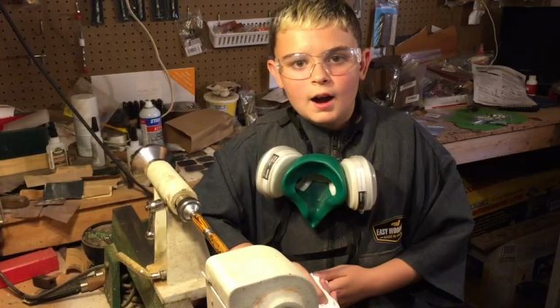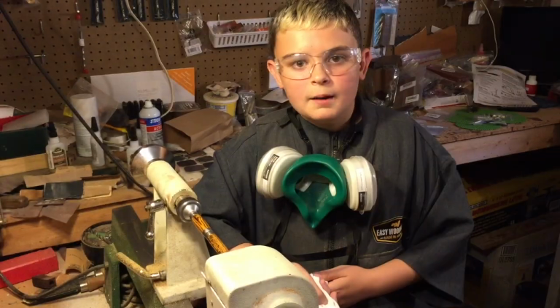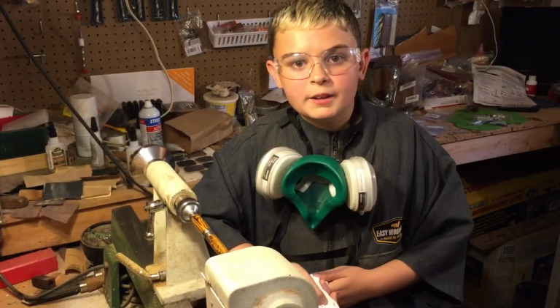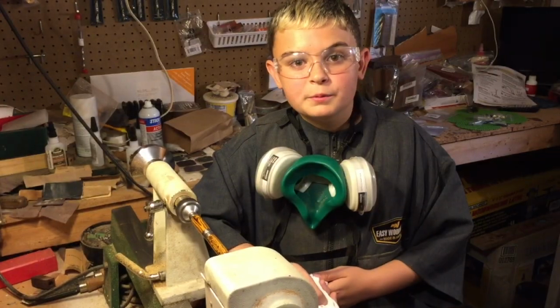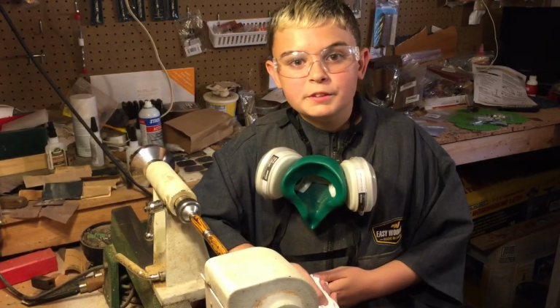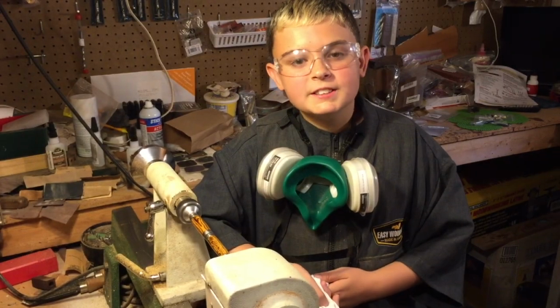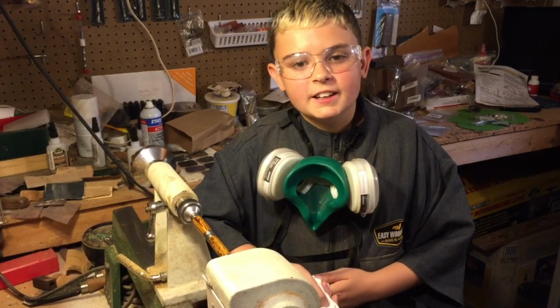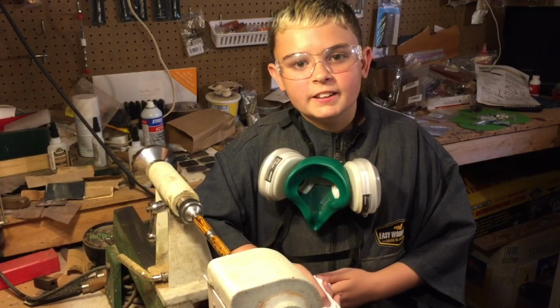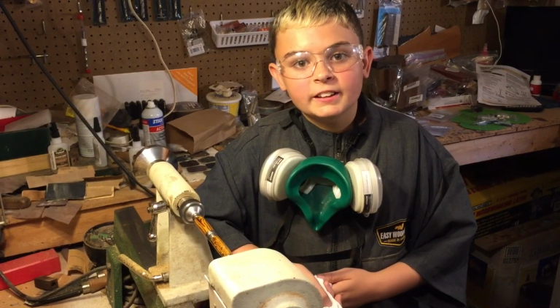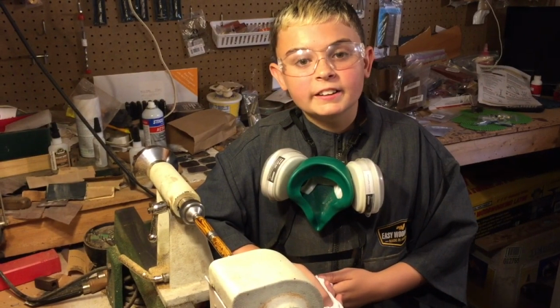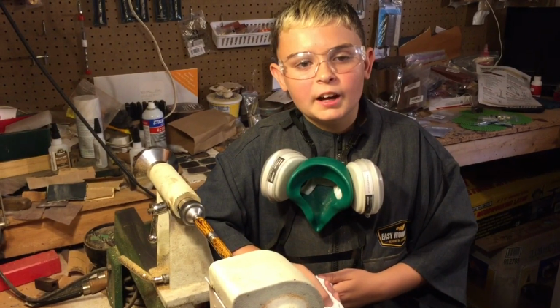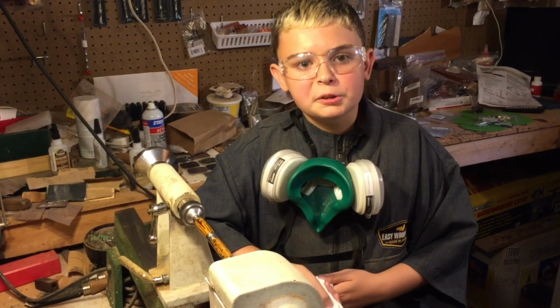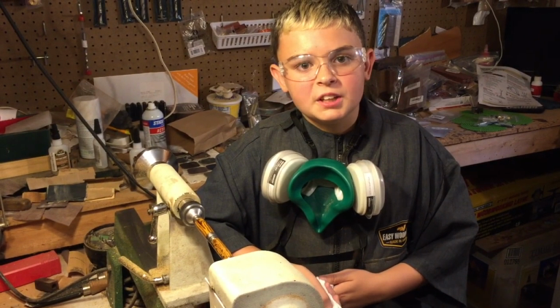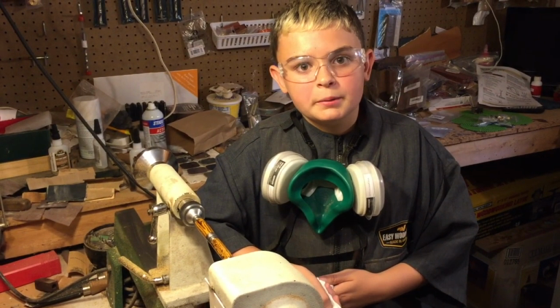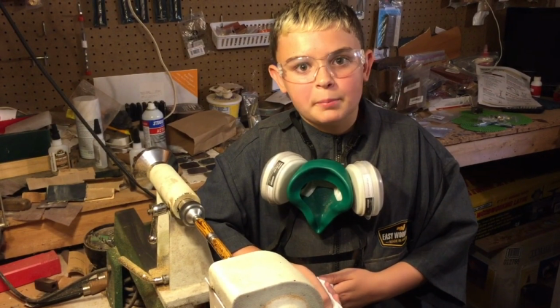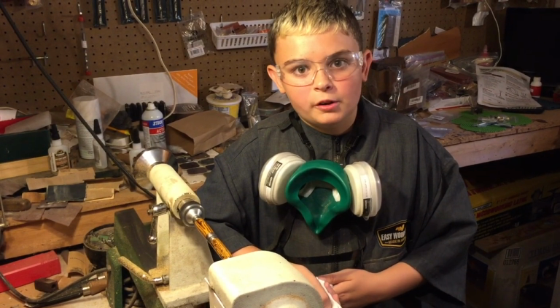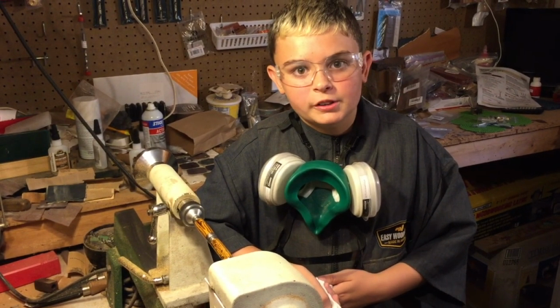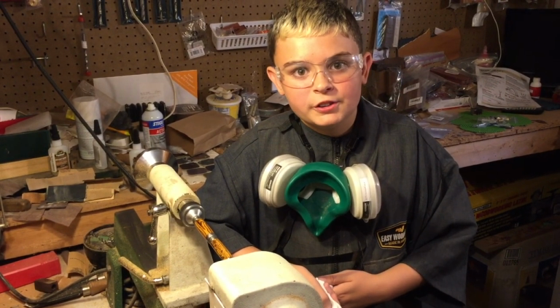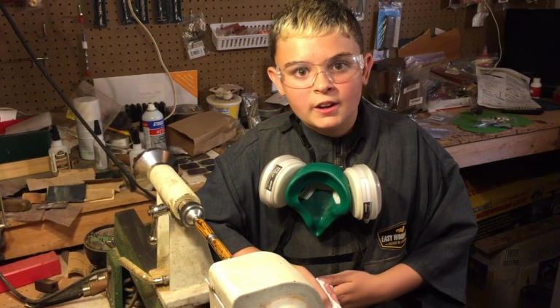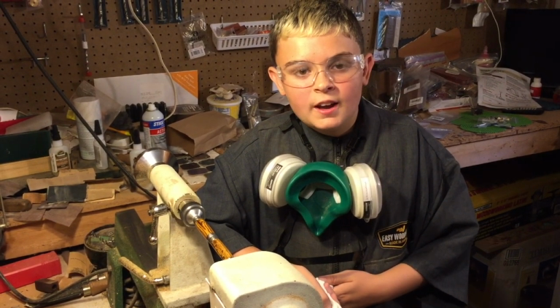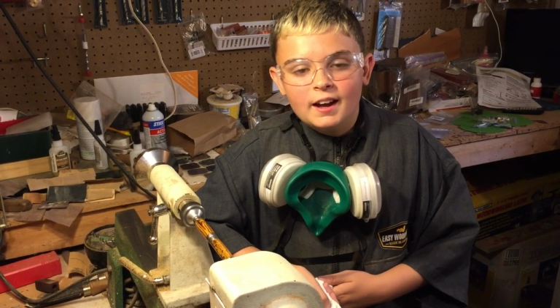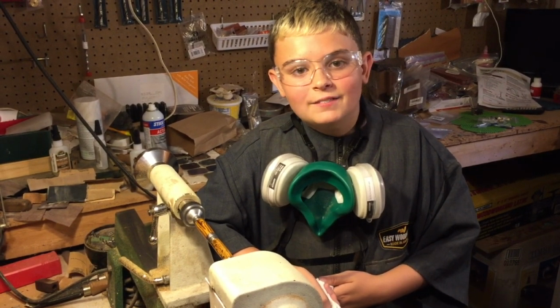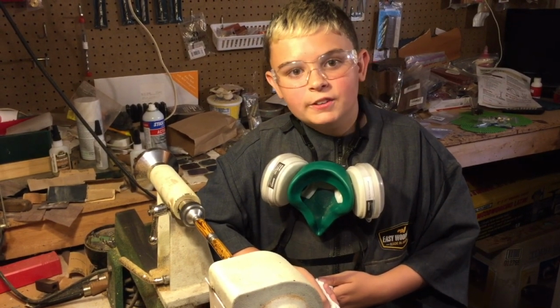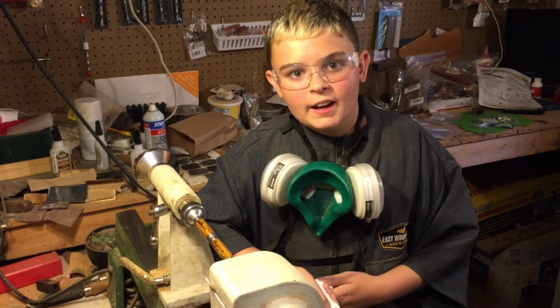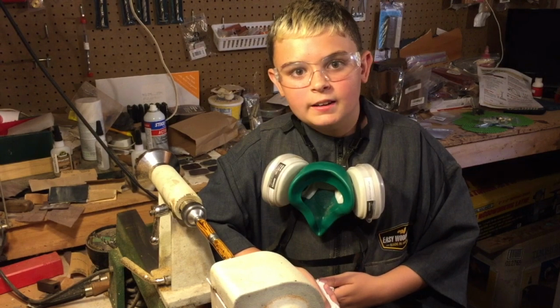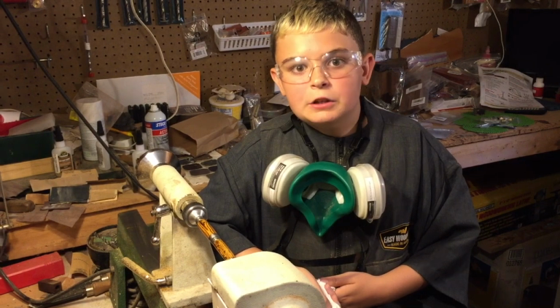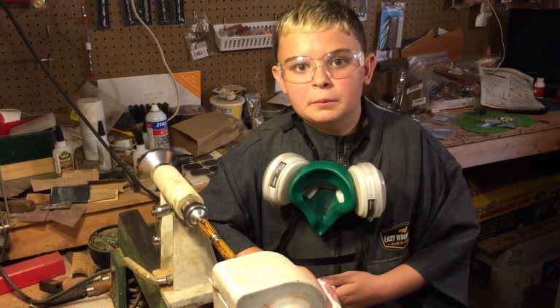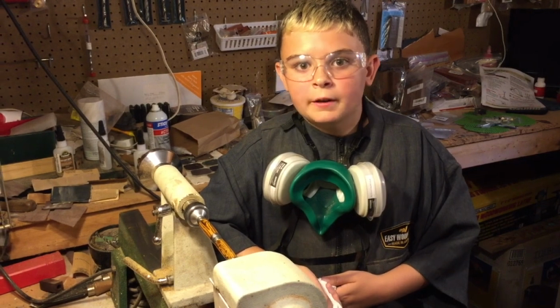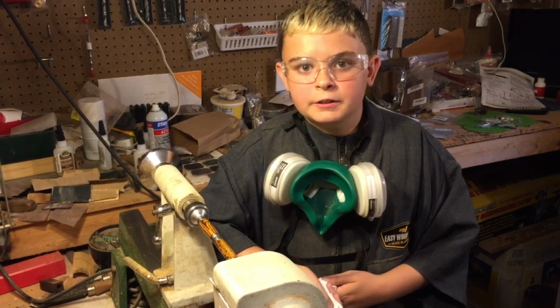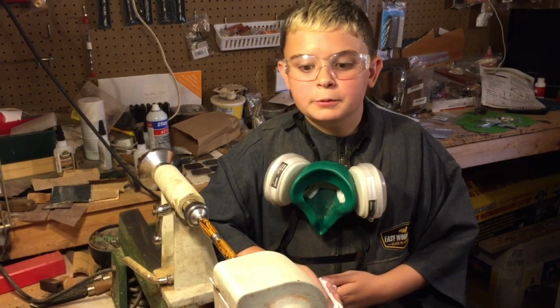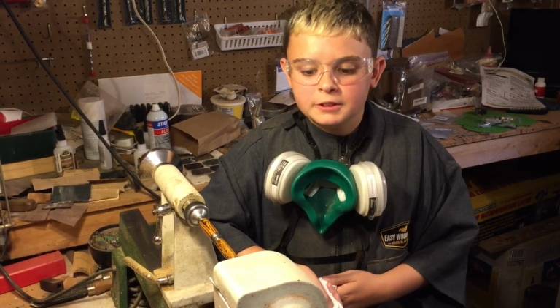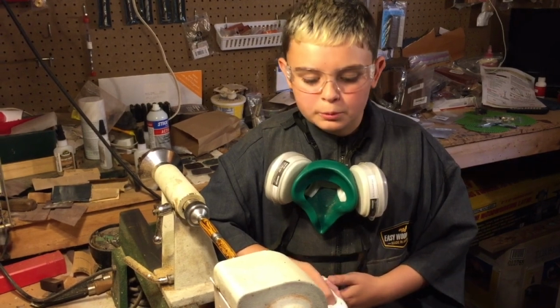I'm done with the sanding and now it's time to polish. After that, it'll be ready to assemble.